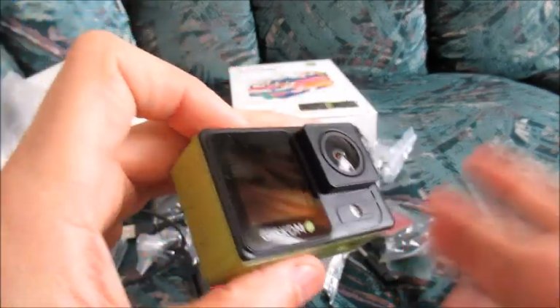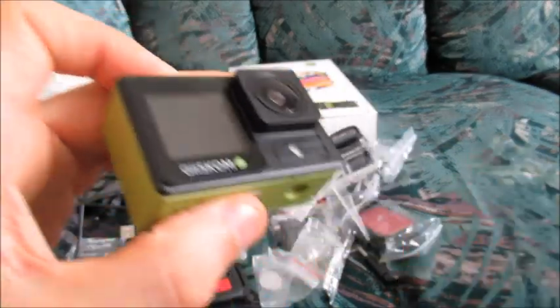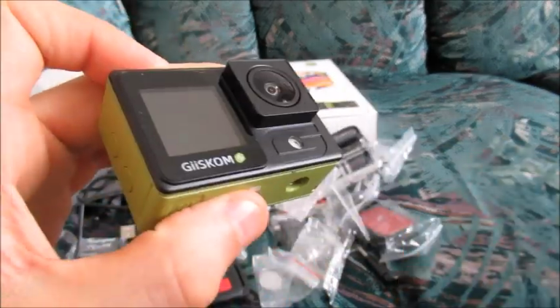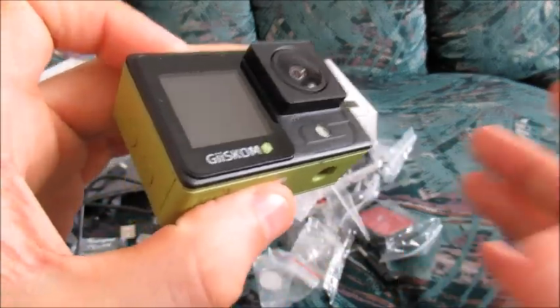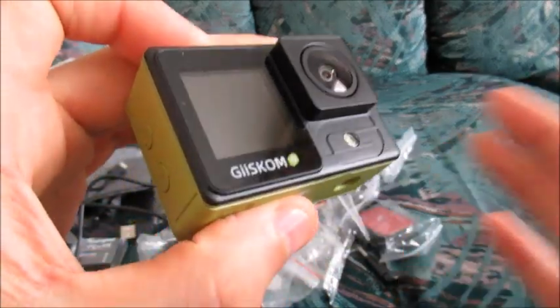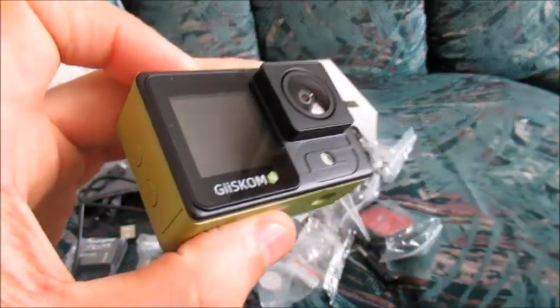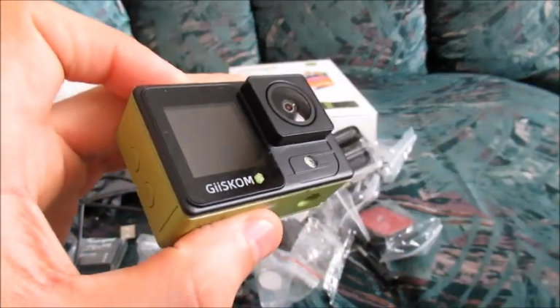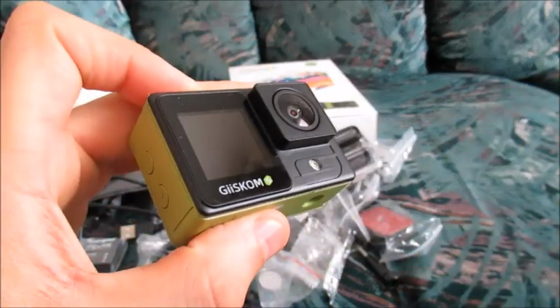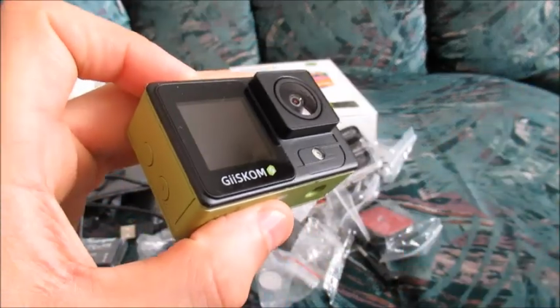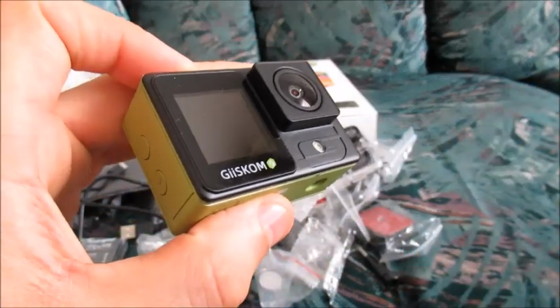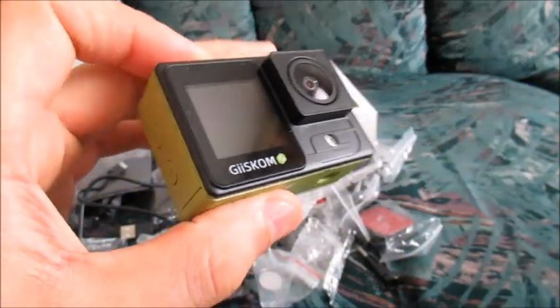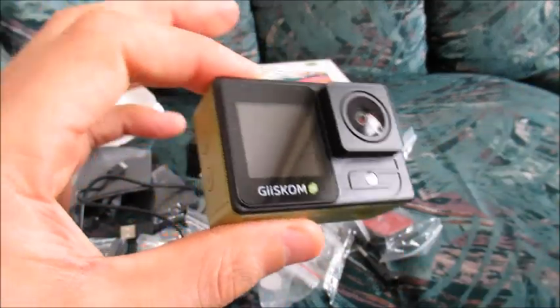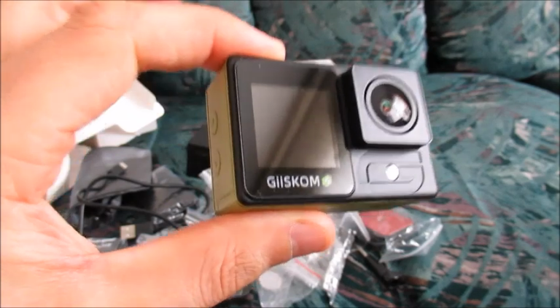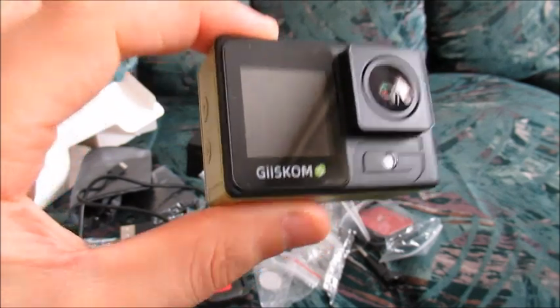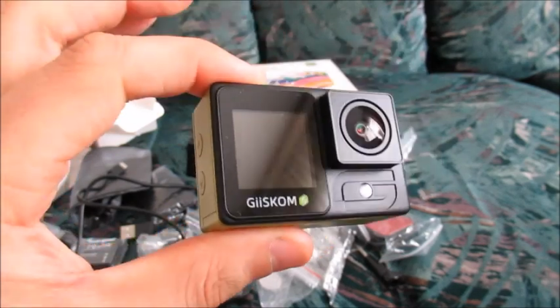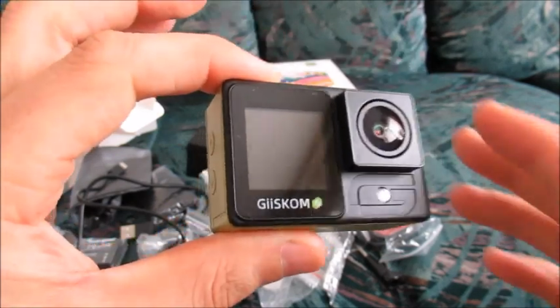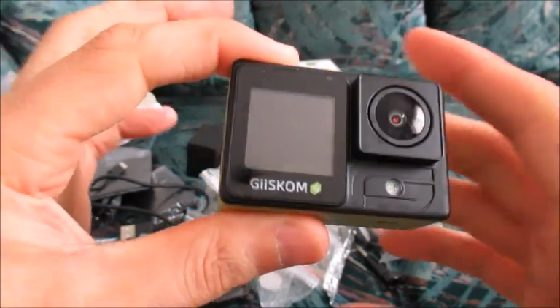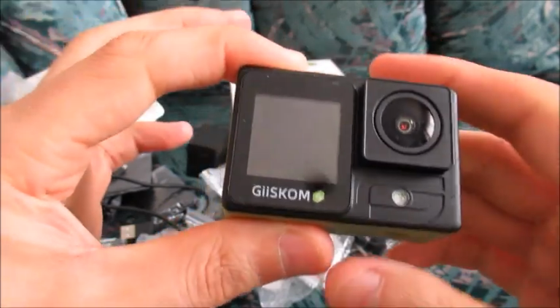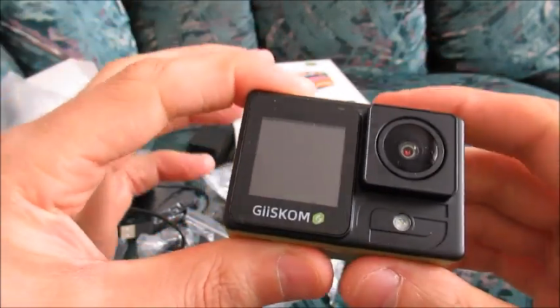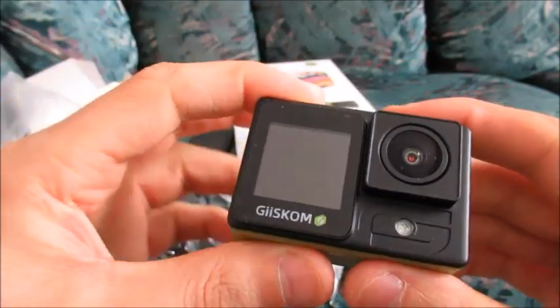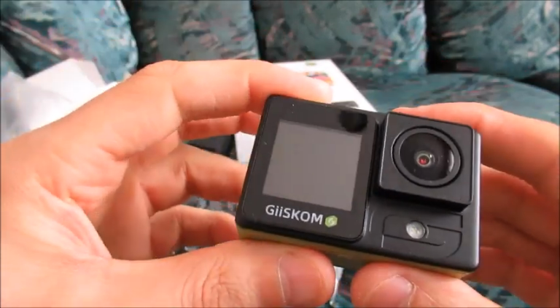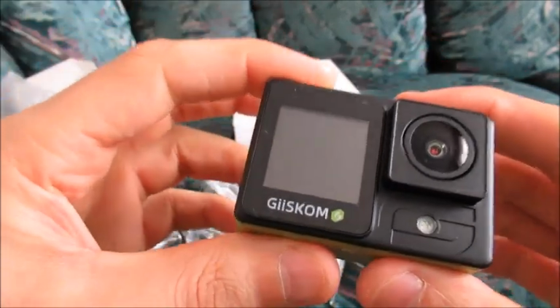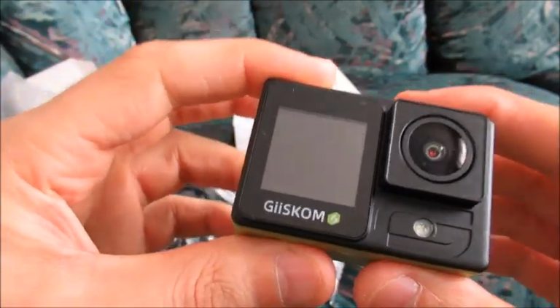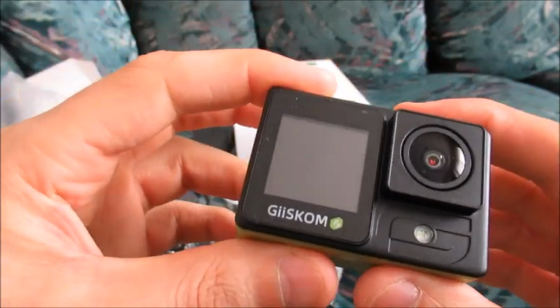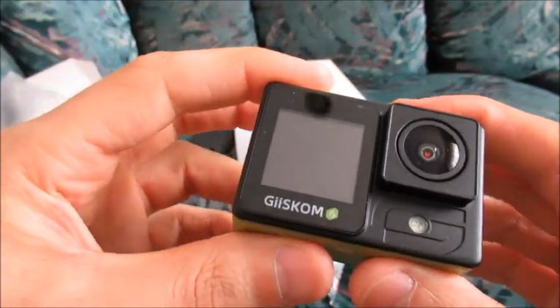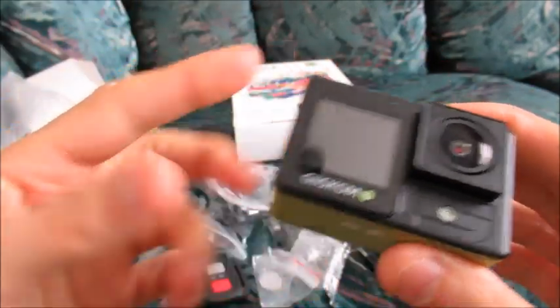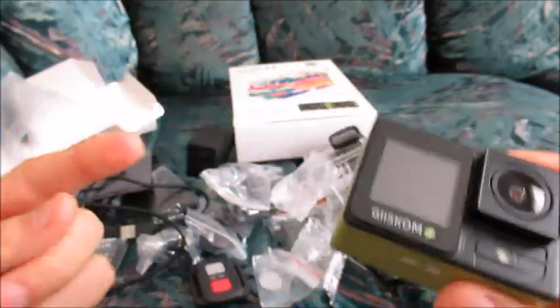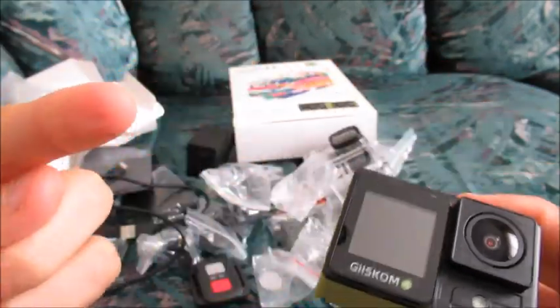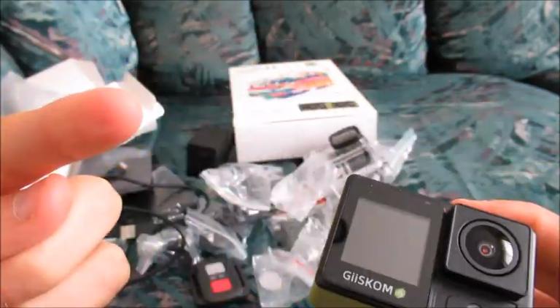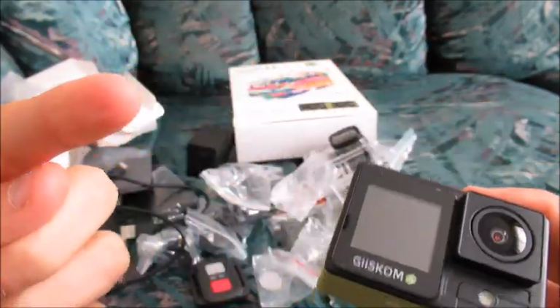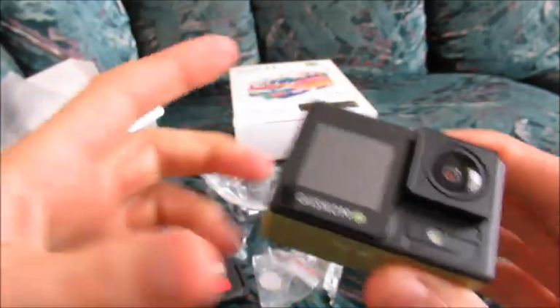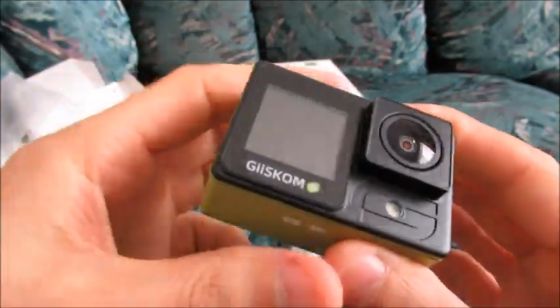So what can we expect with the video quality on this camera? I will let the viewer decide — I will let you decide.